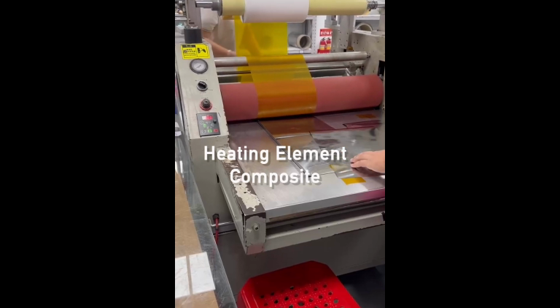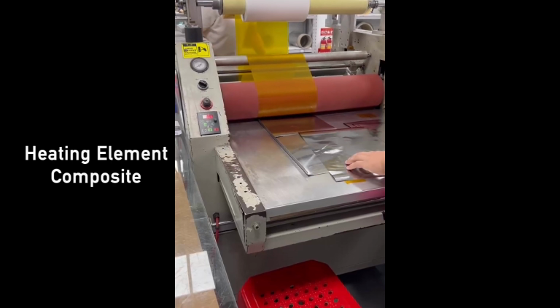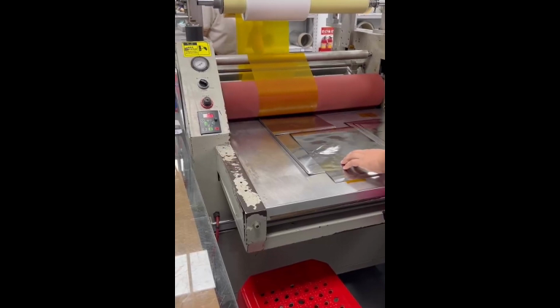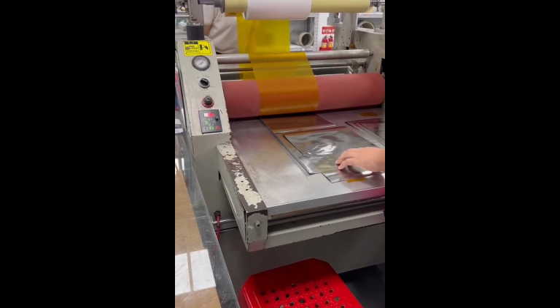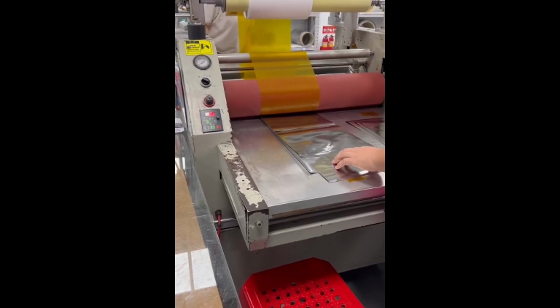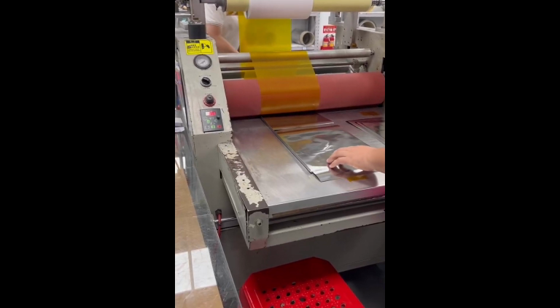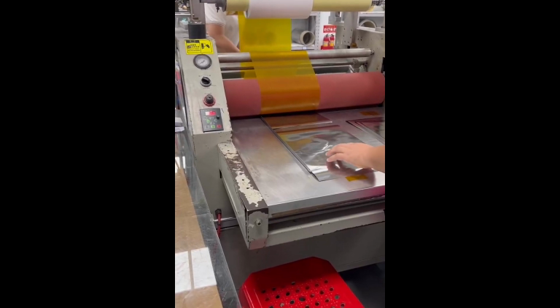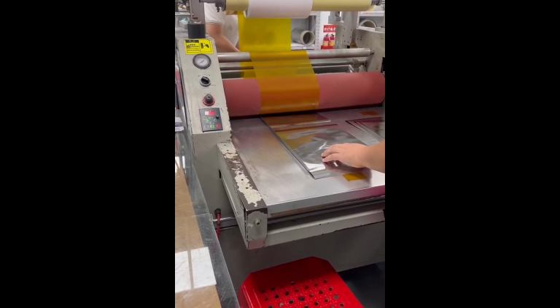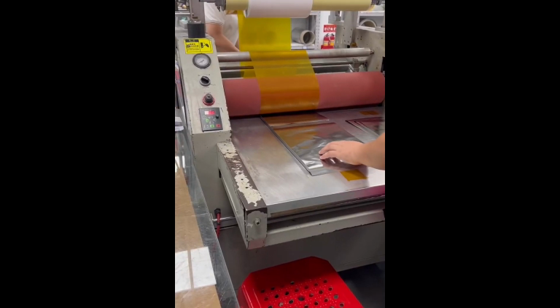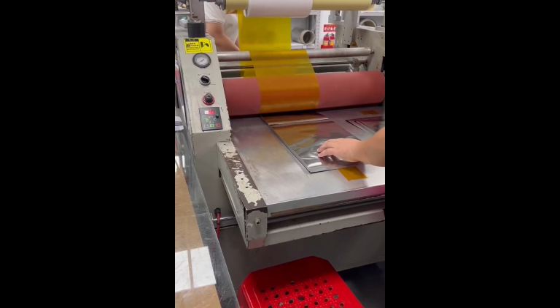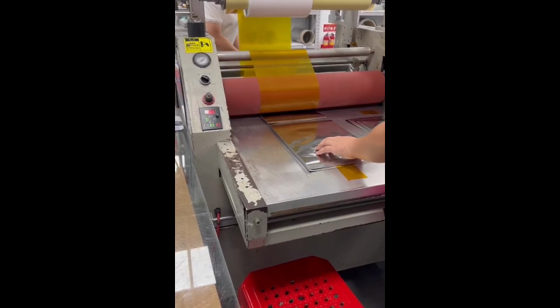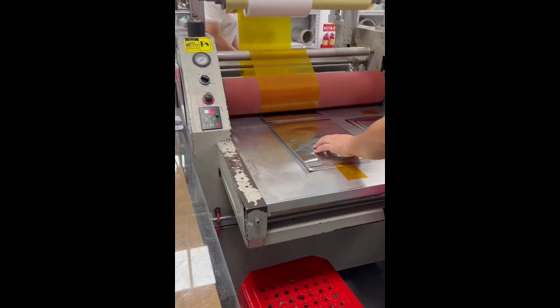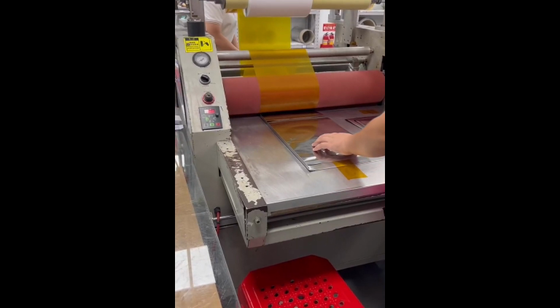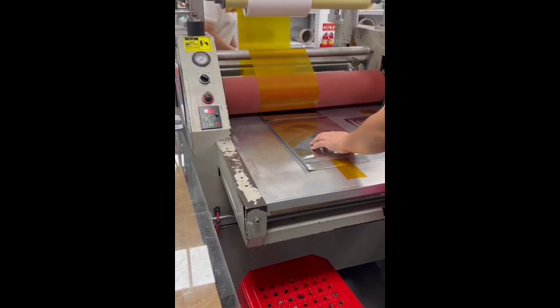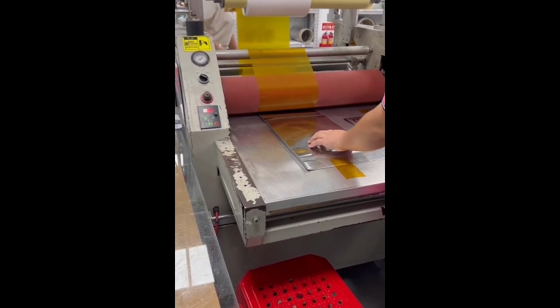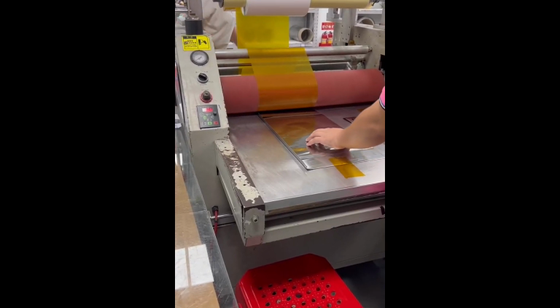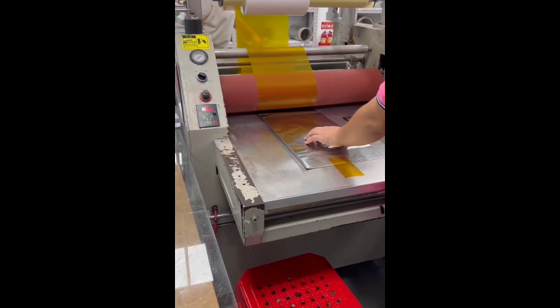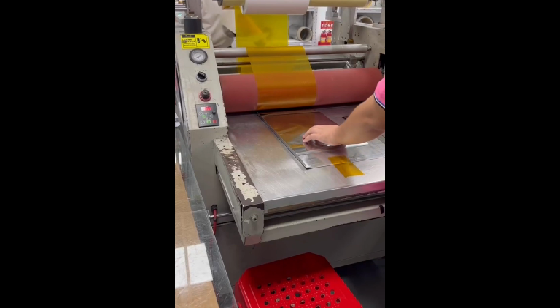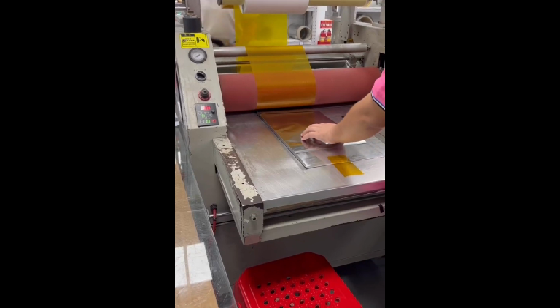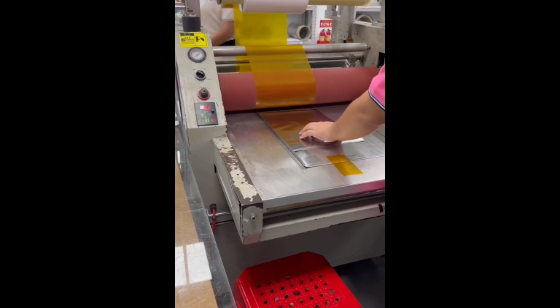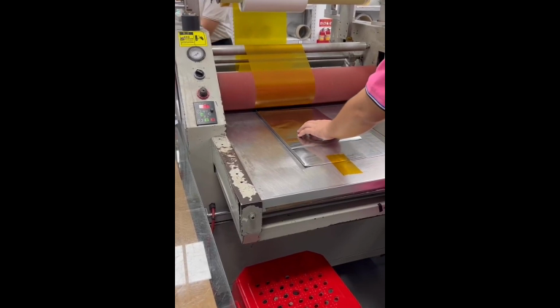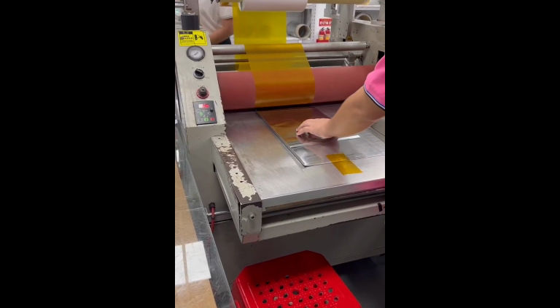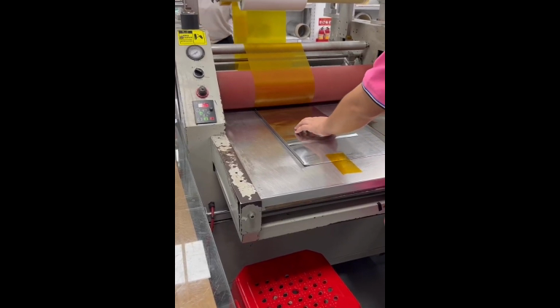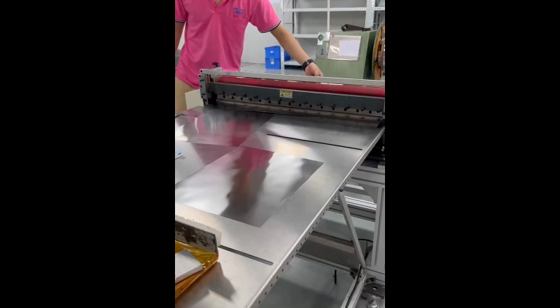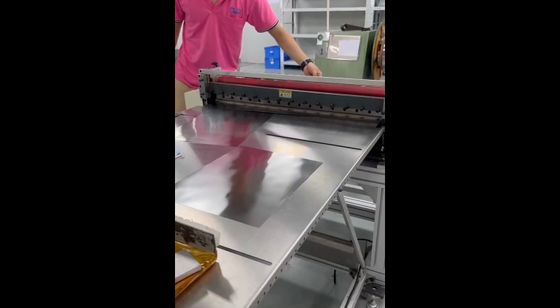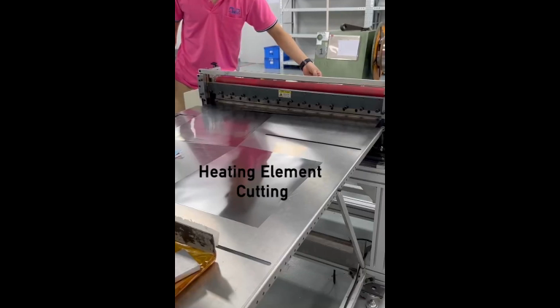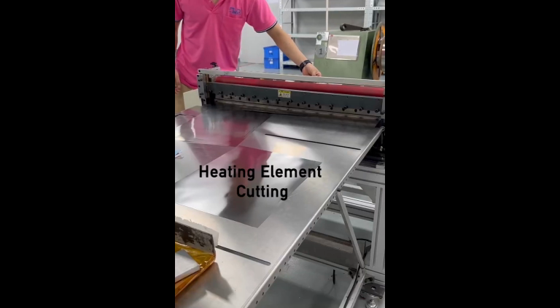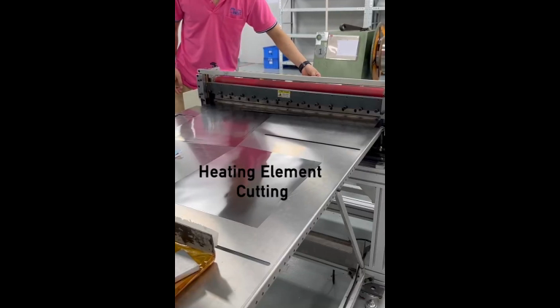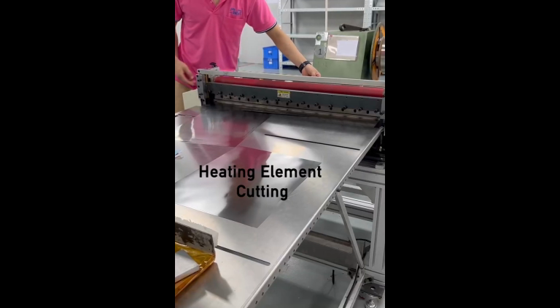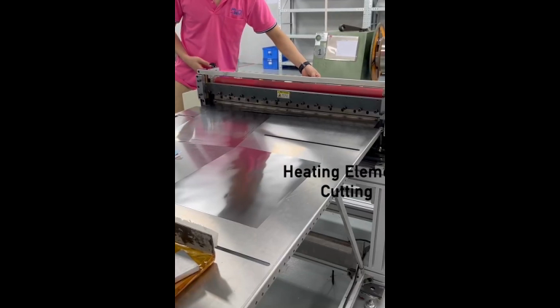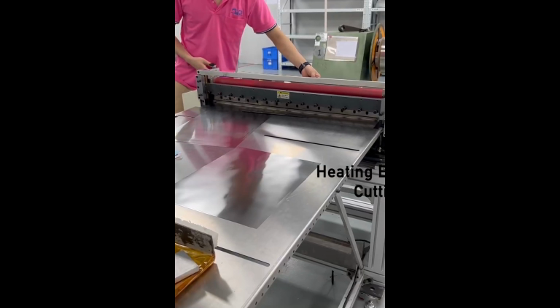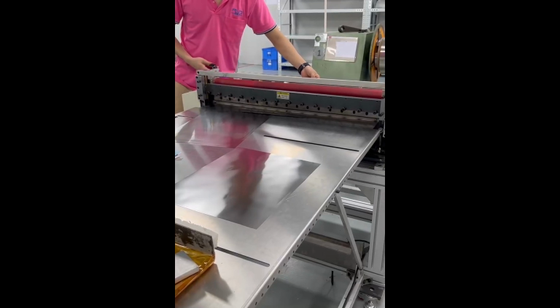The manufacturing process begins with the creation of the composite material for the heating element. This forms a foundation of flexible heaters.